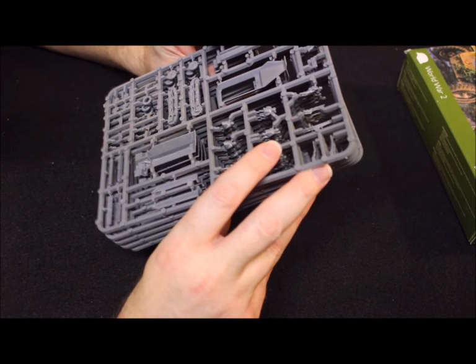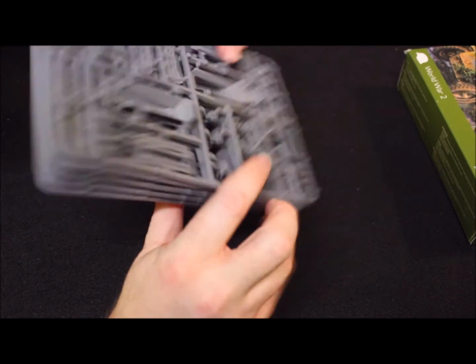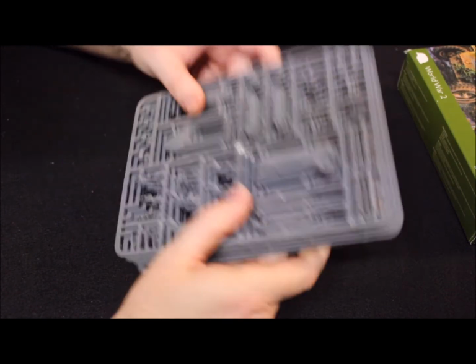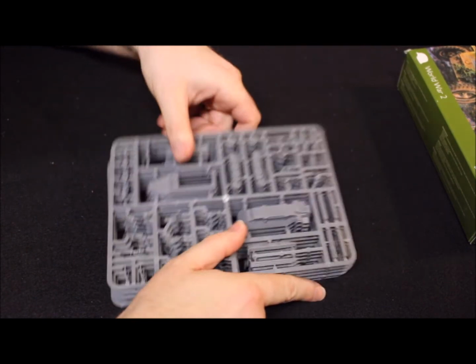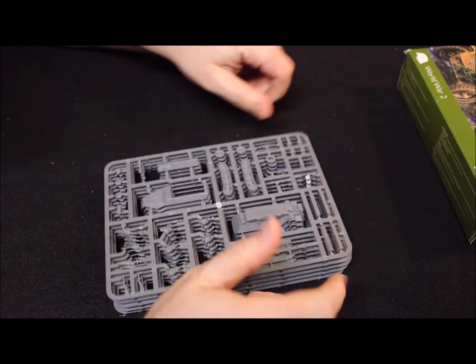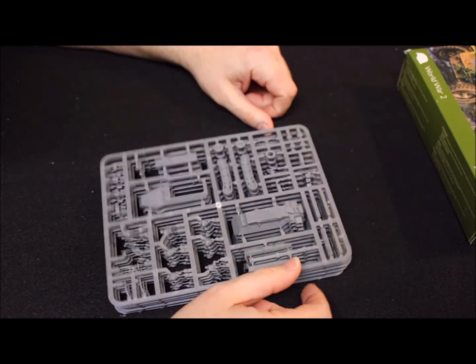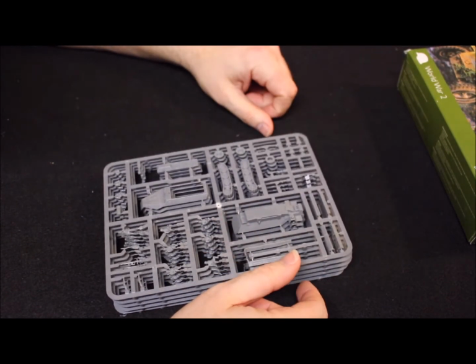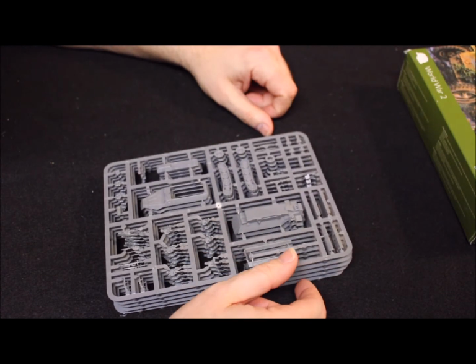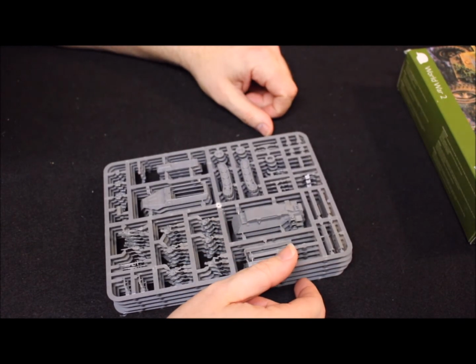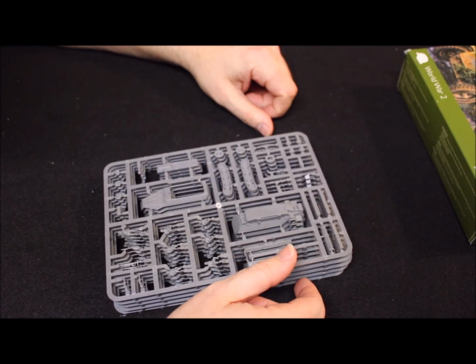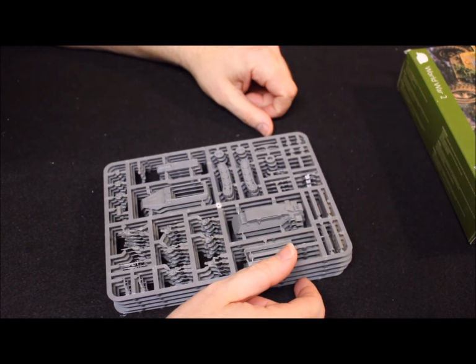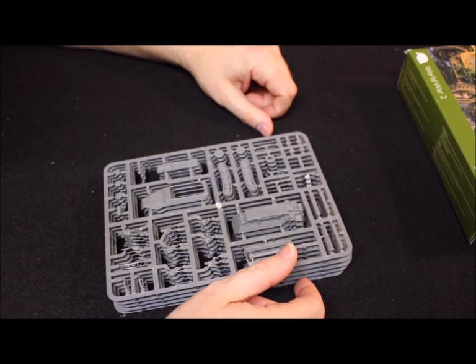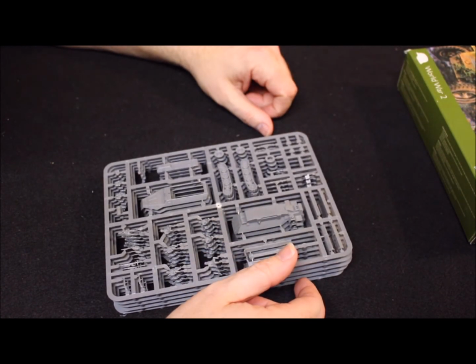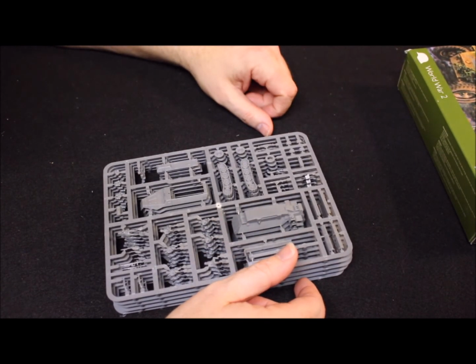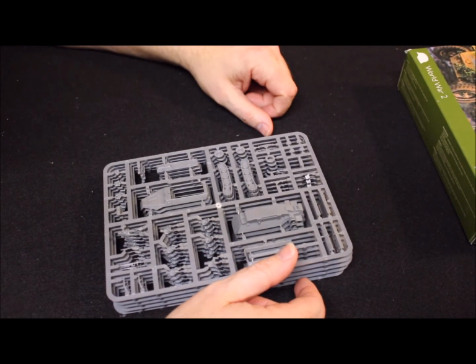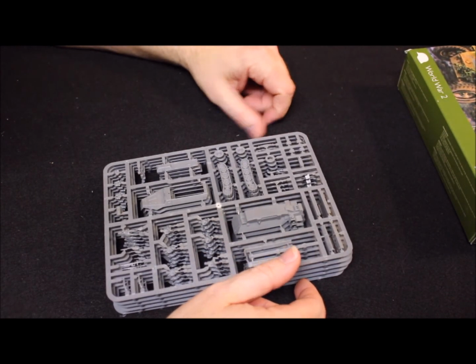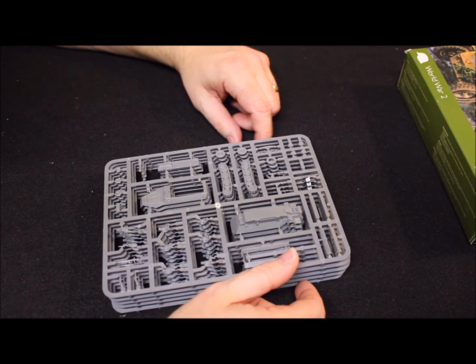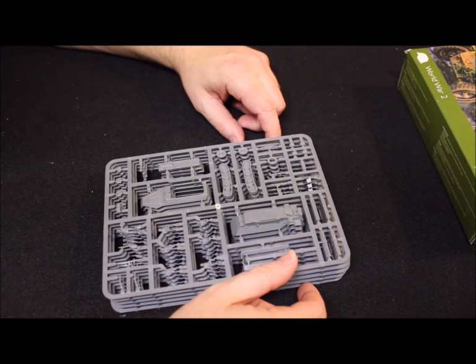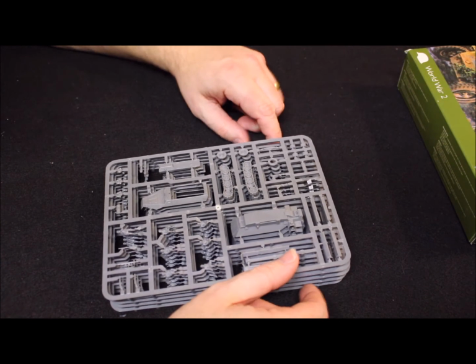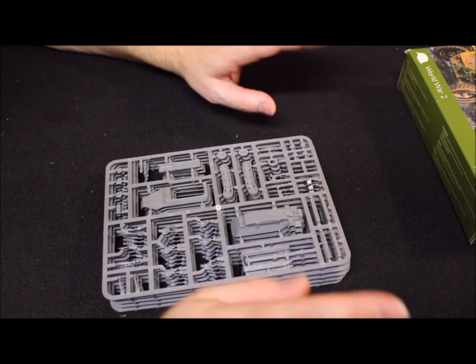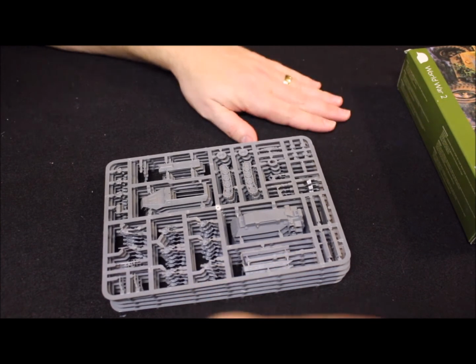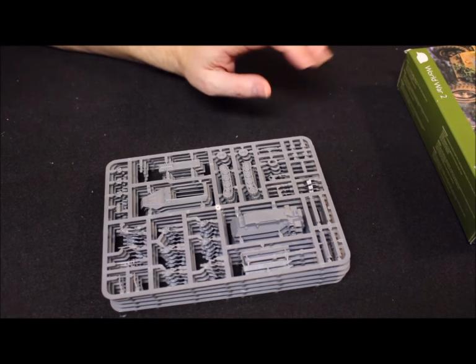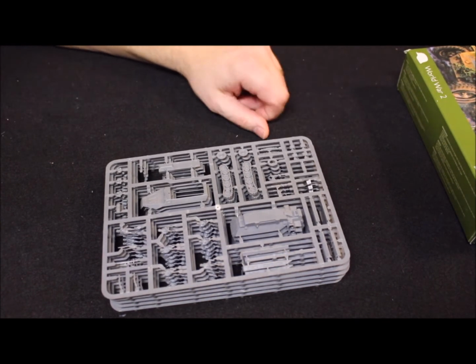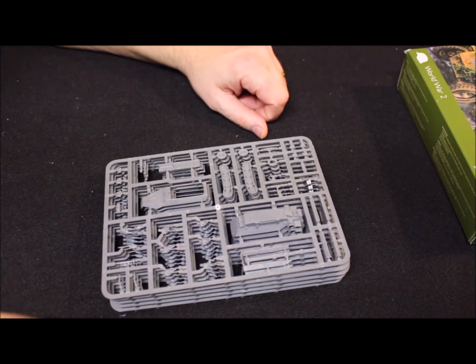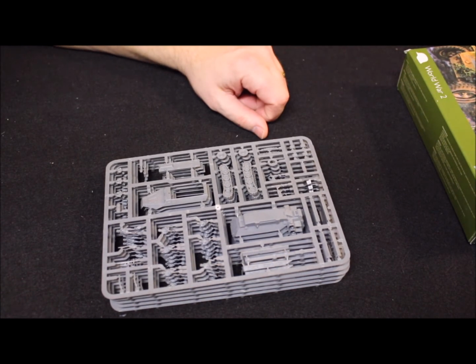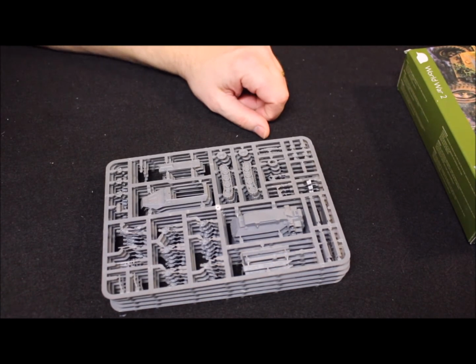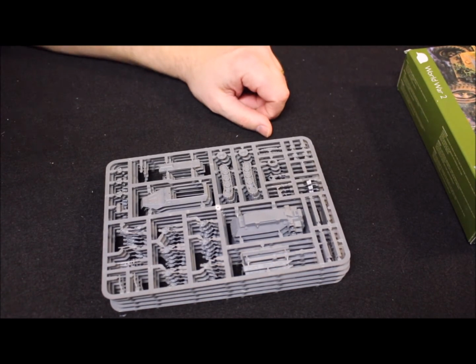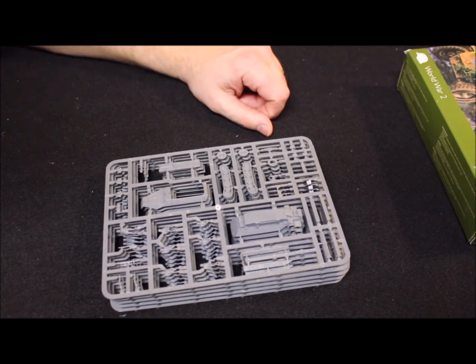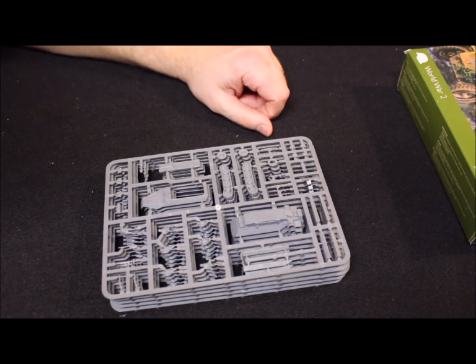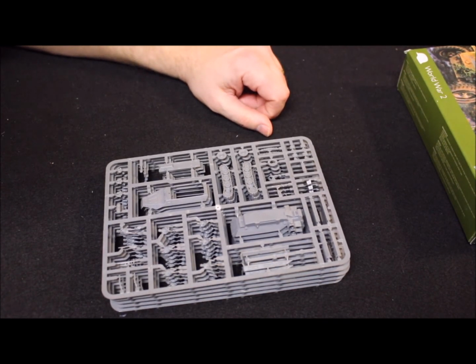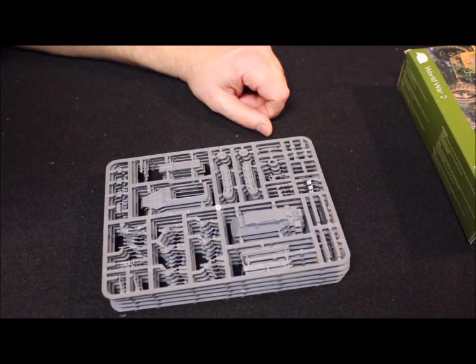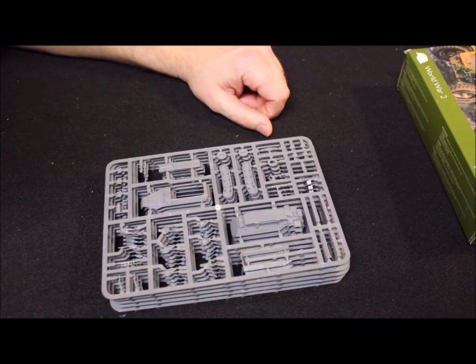This is Elkrex signing off on the Sd.Kfz. 251/D German half-tracks unboxing — you guys have an awesome day!